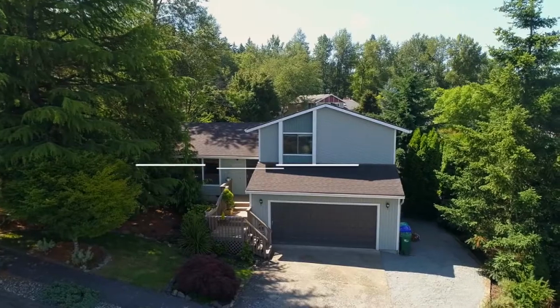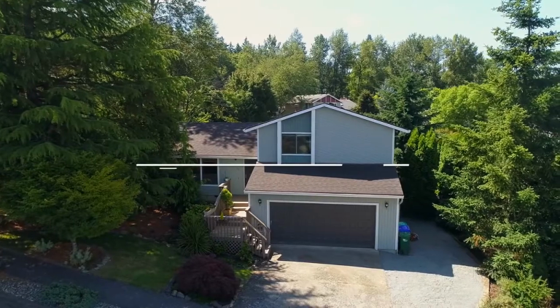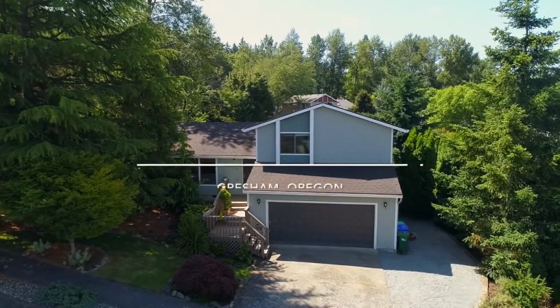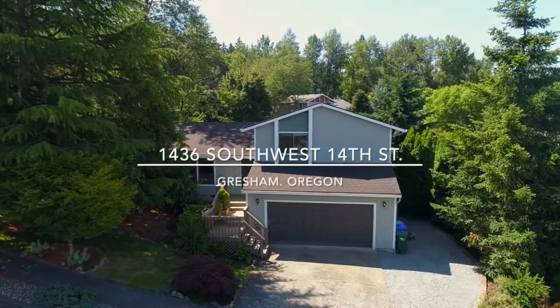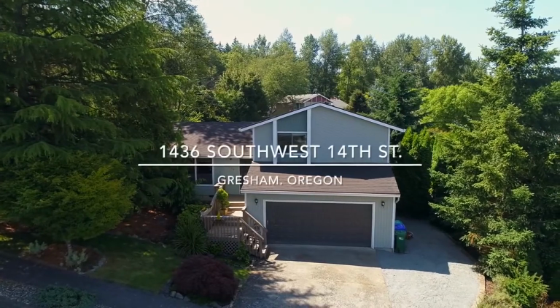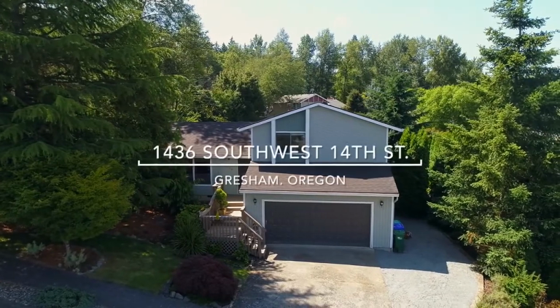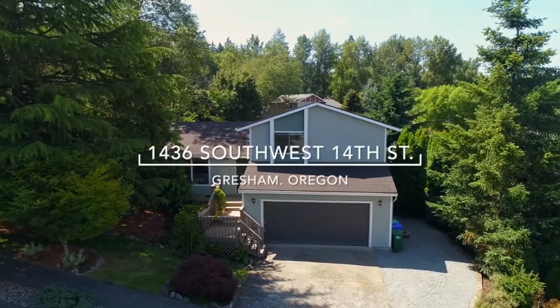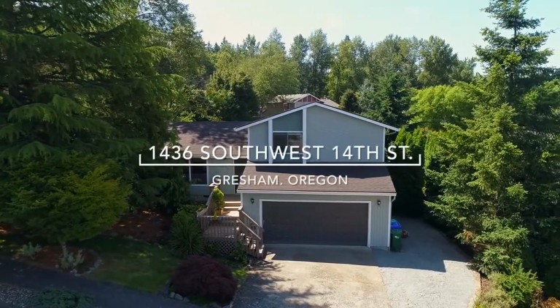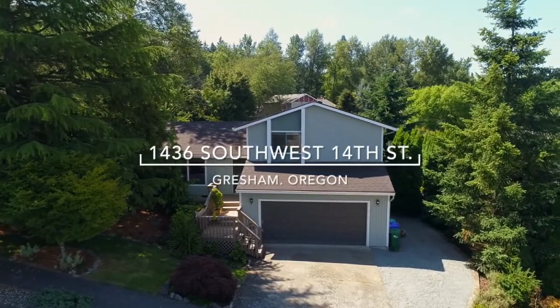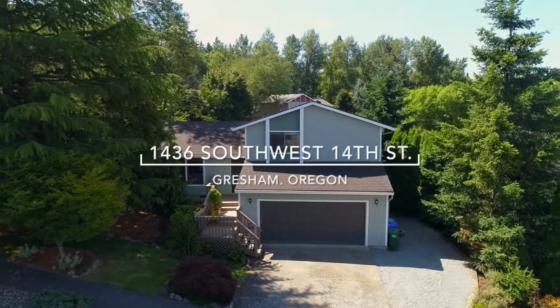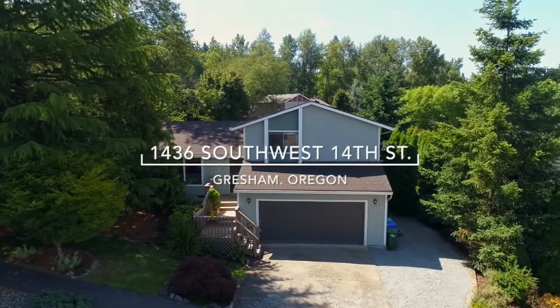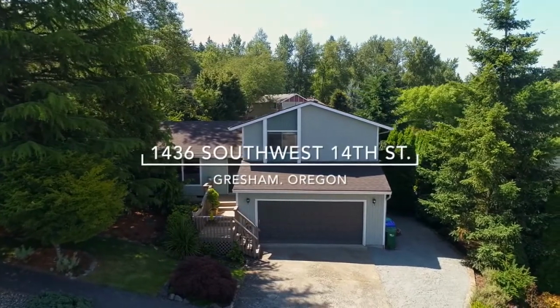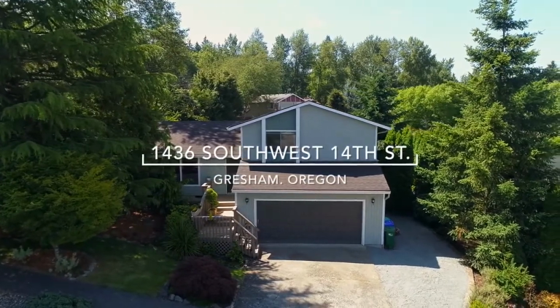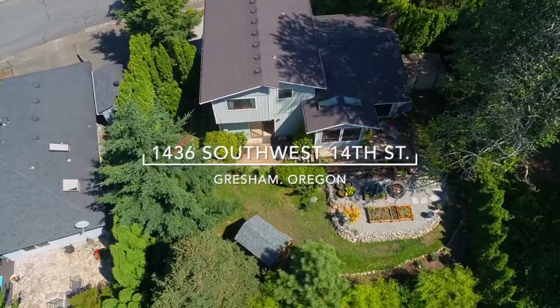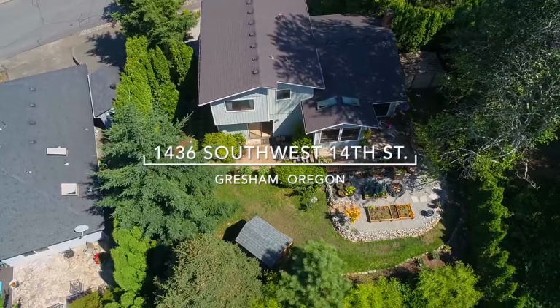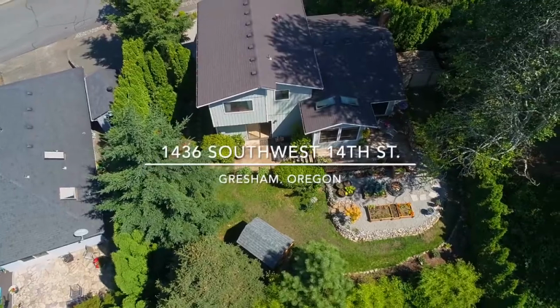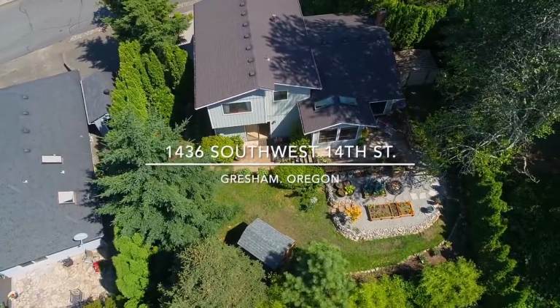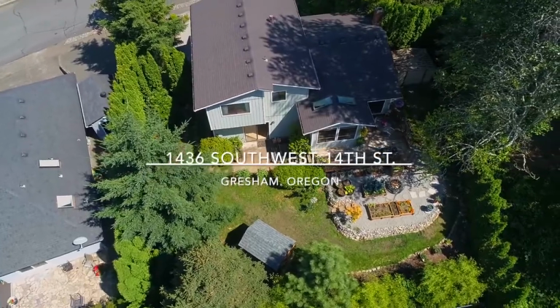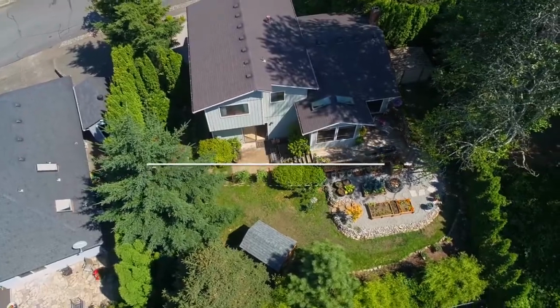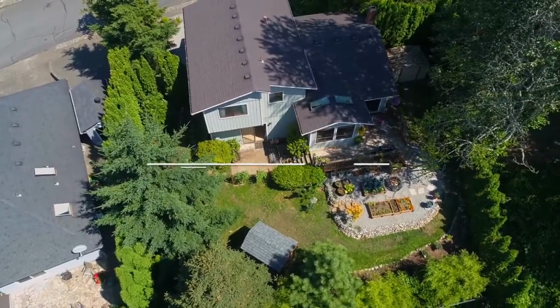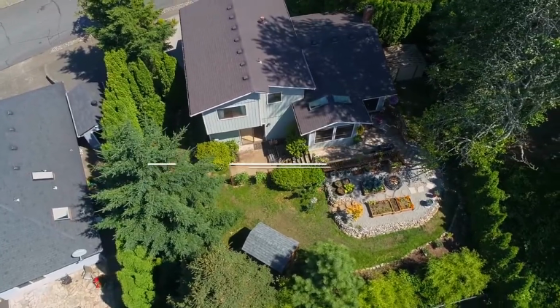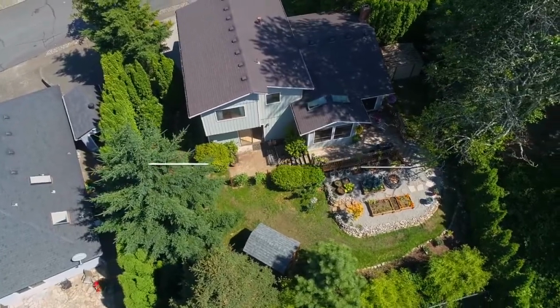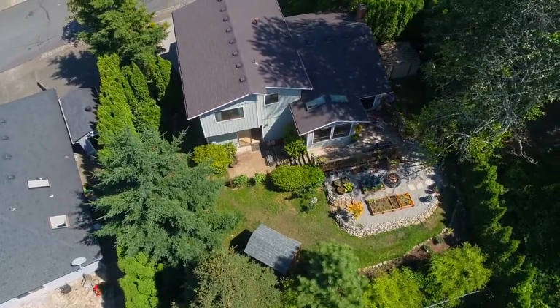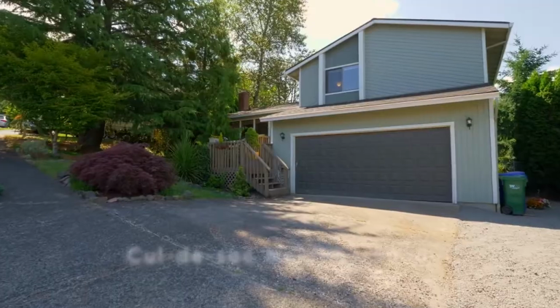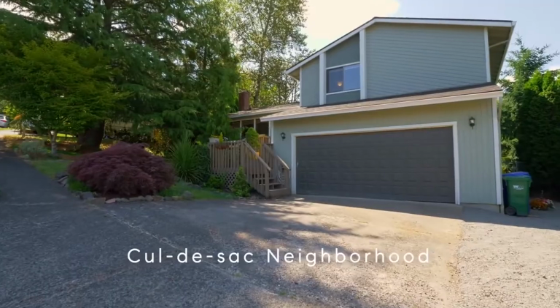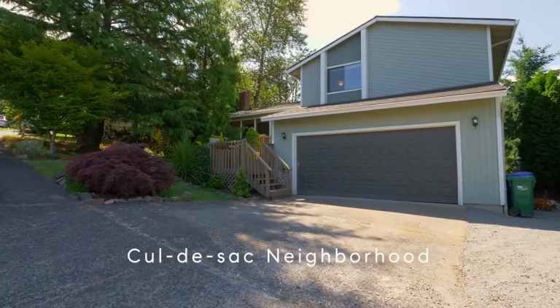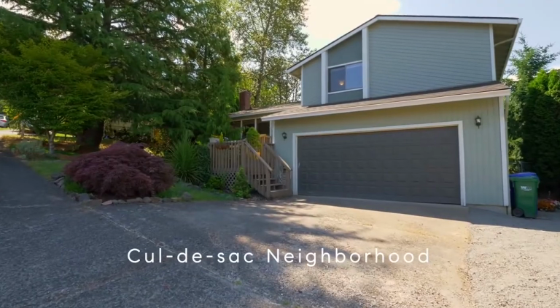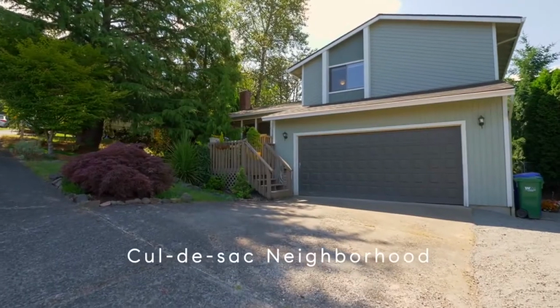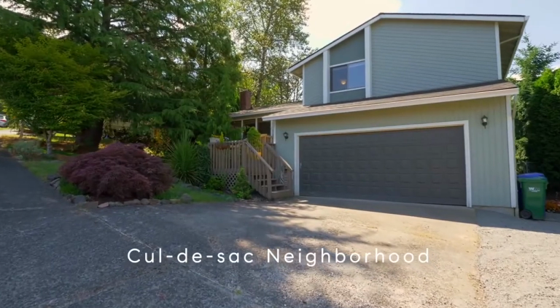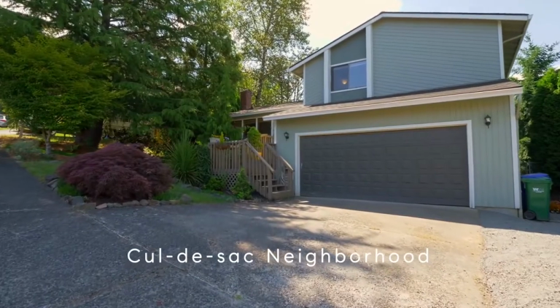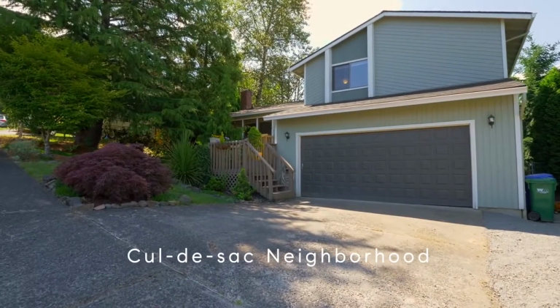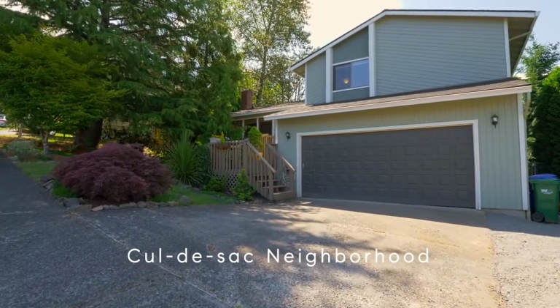Welcome to this charming move-in ready home on an oversized lot, ideally located in a great cul-de-sac neighborhood.